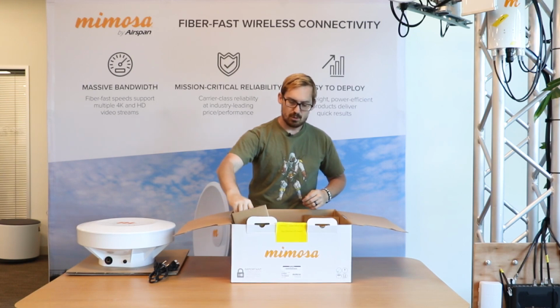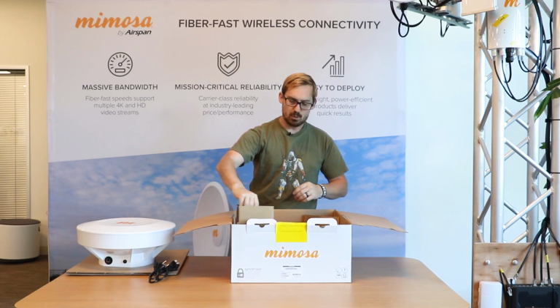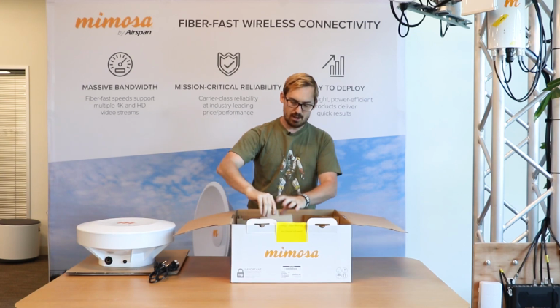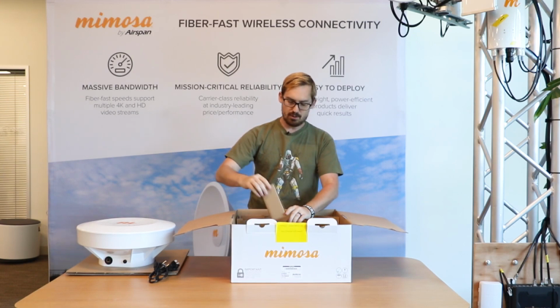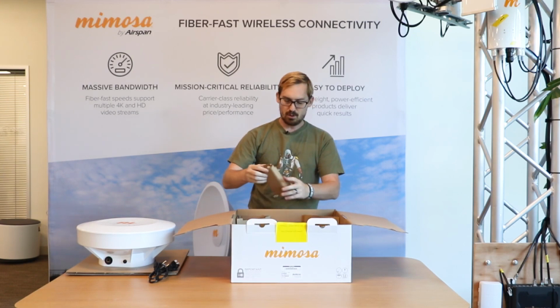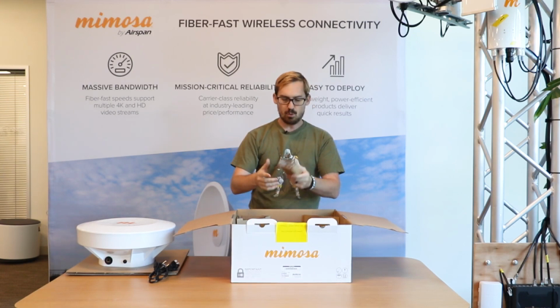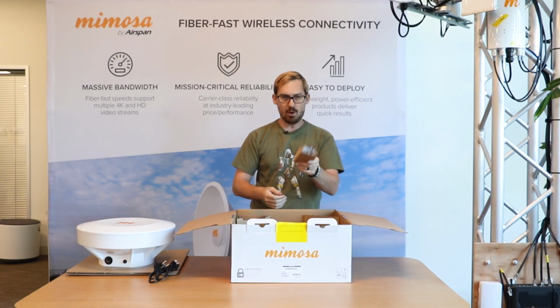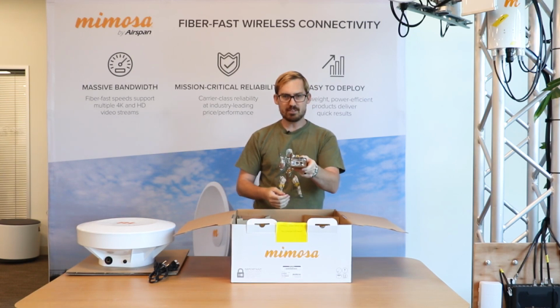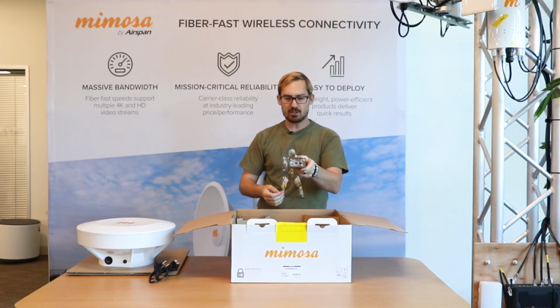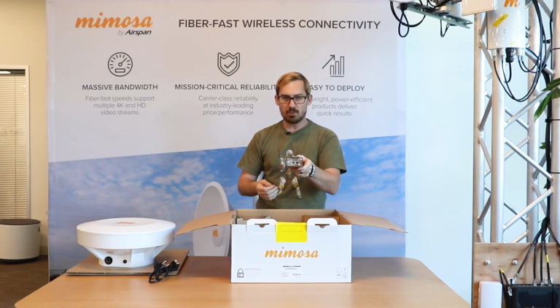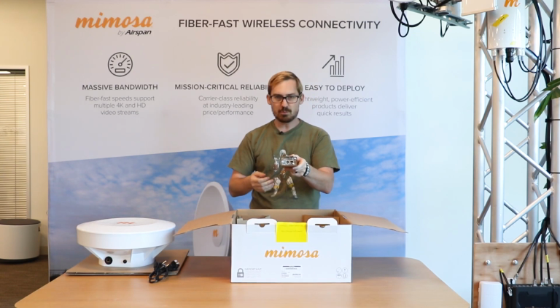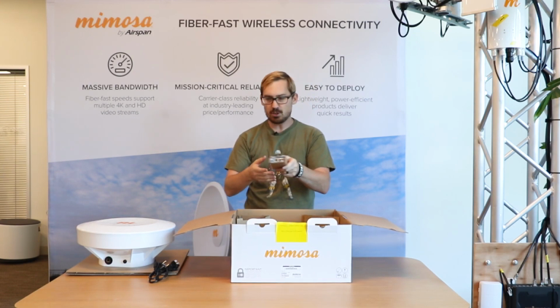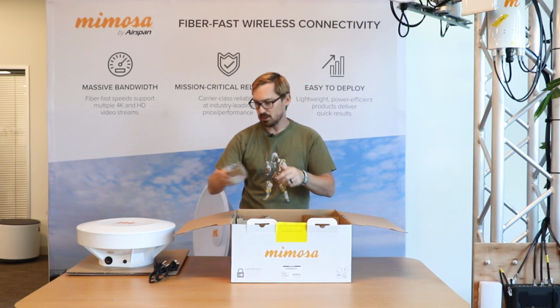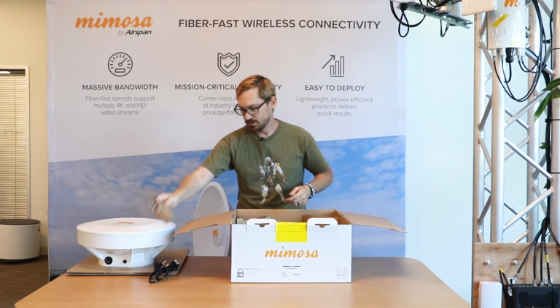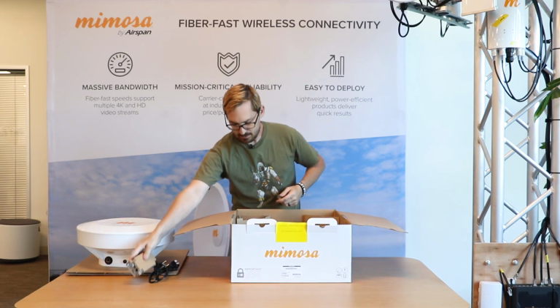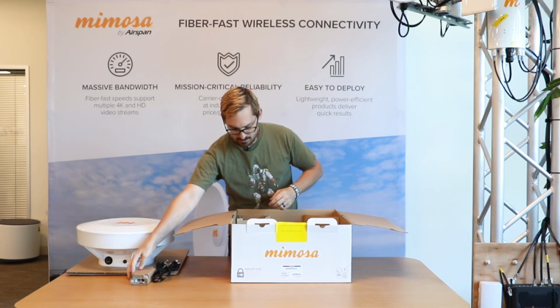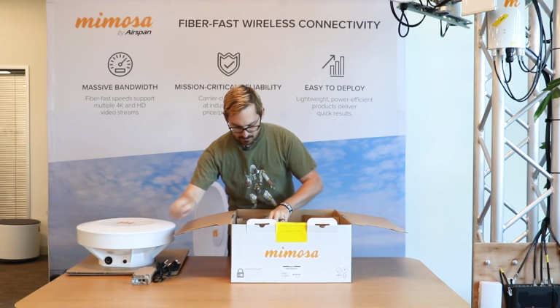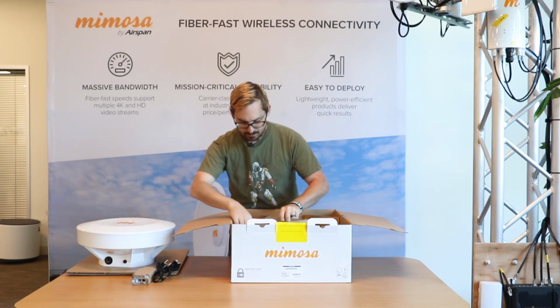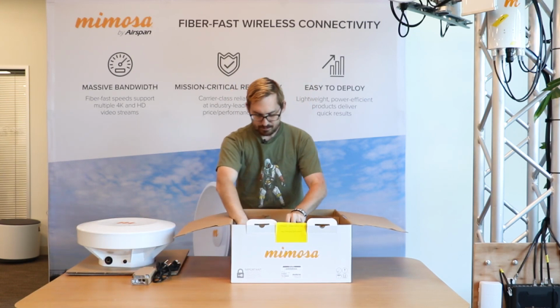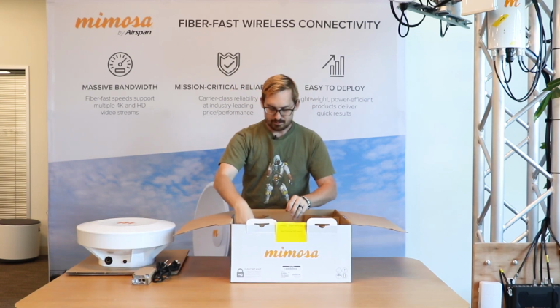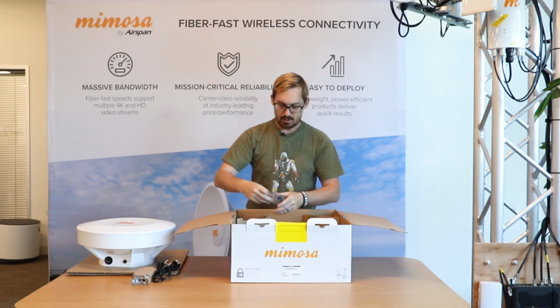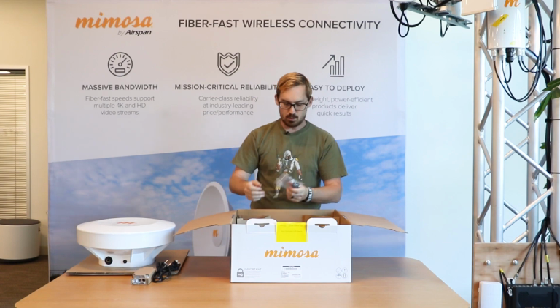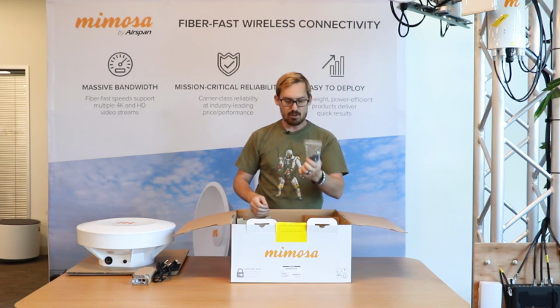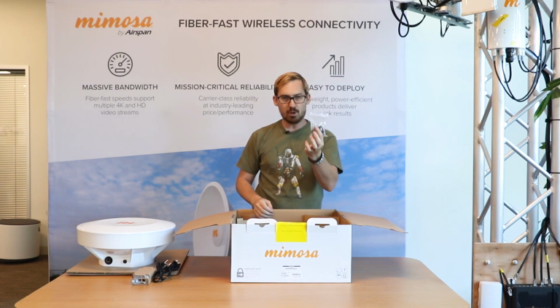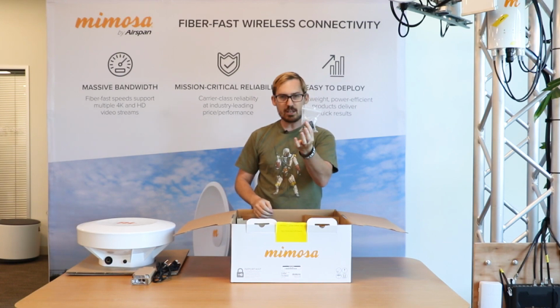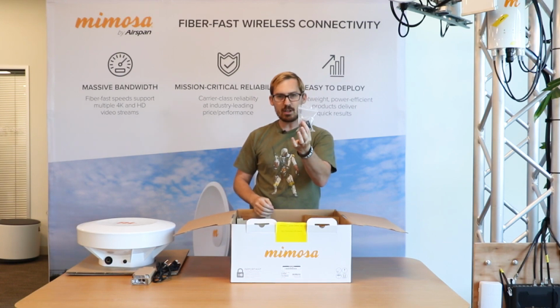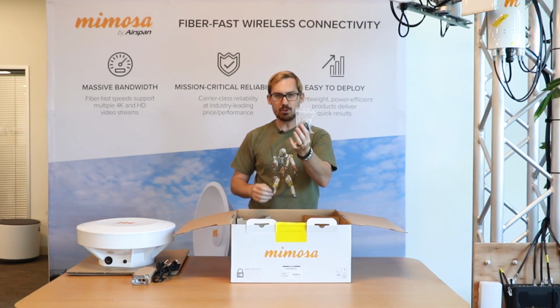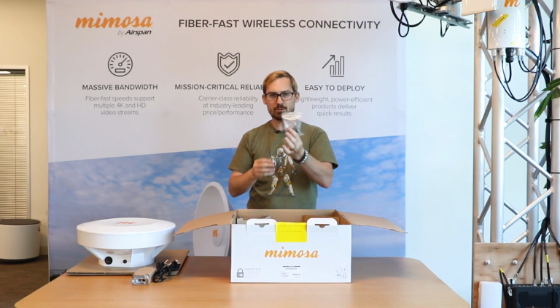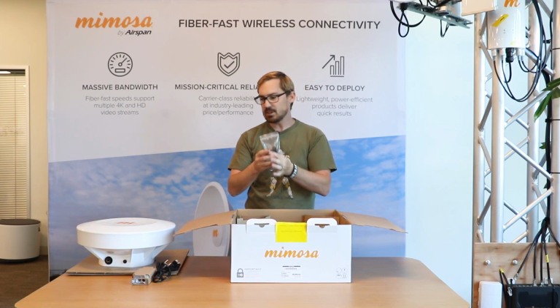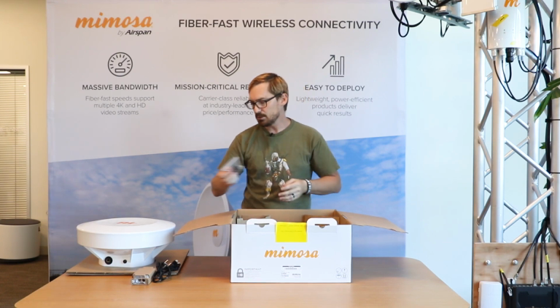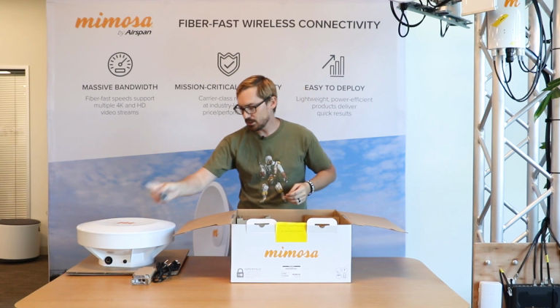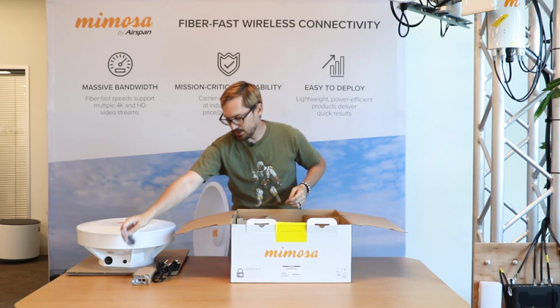We have one standard Mimosa PoE. We have one ethernet boot for the ethernet gland.